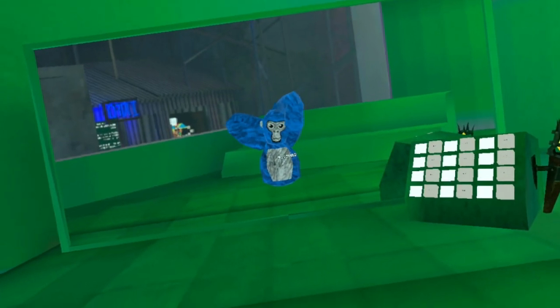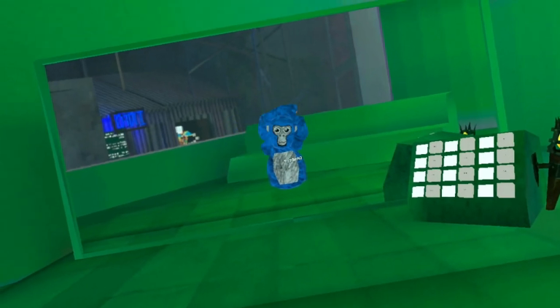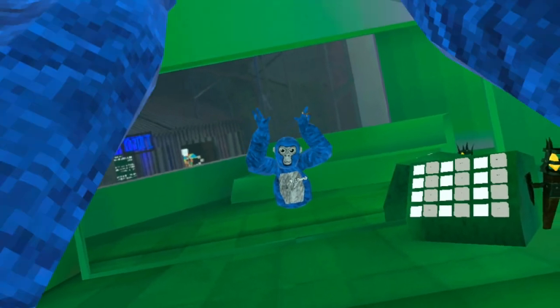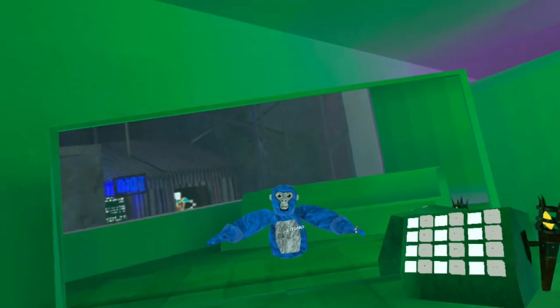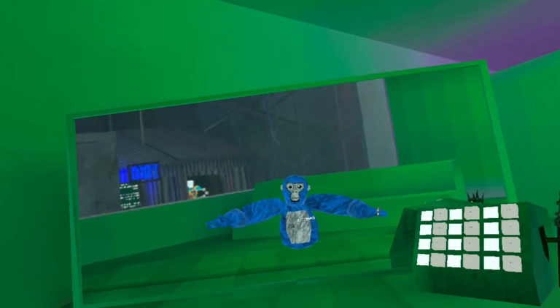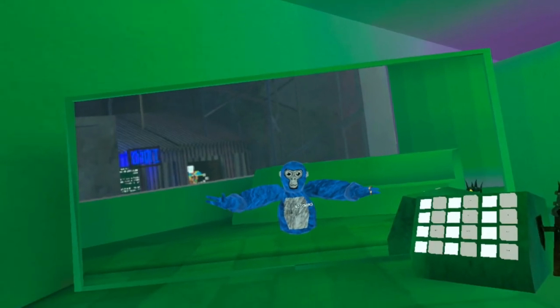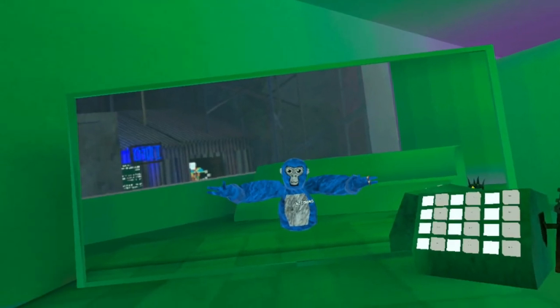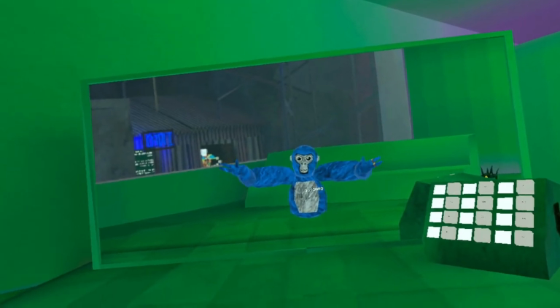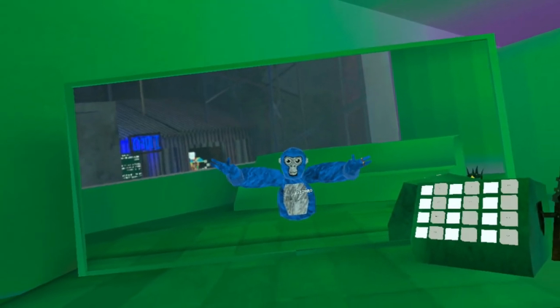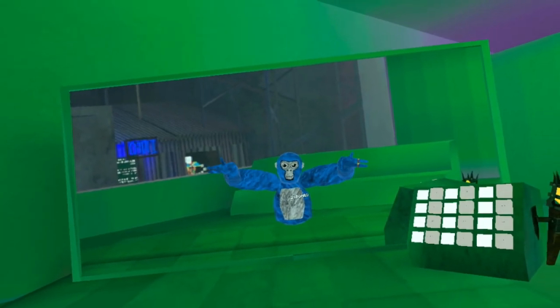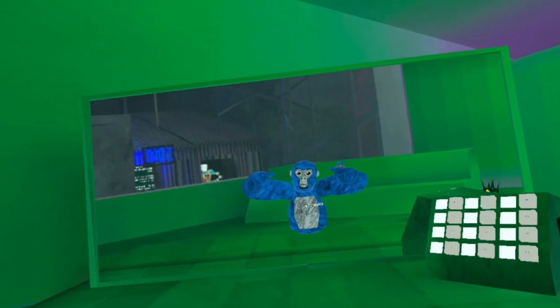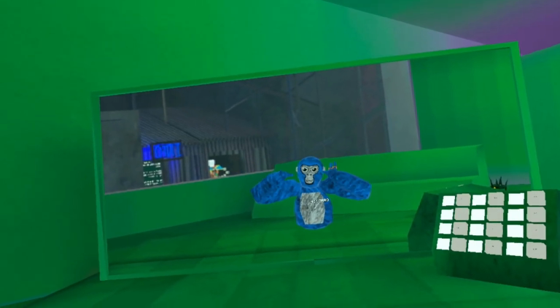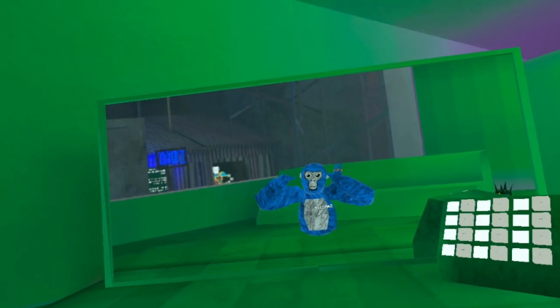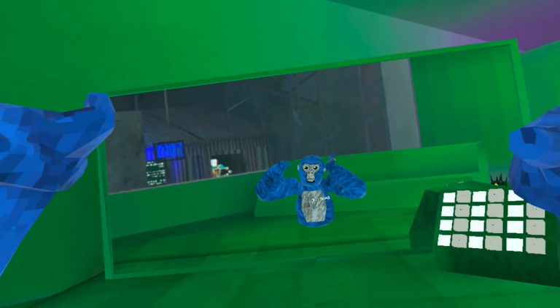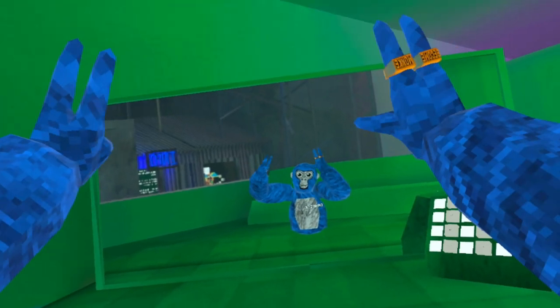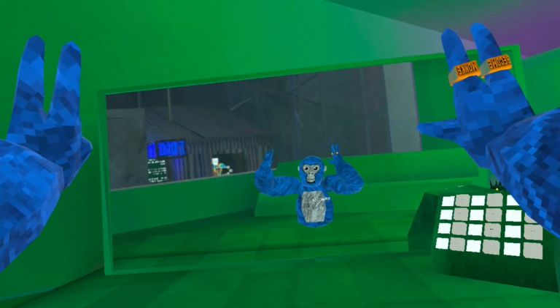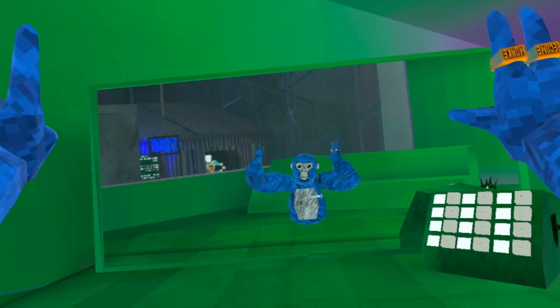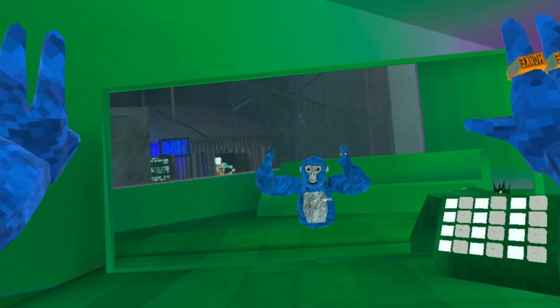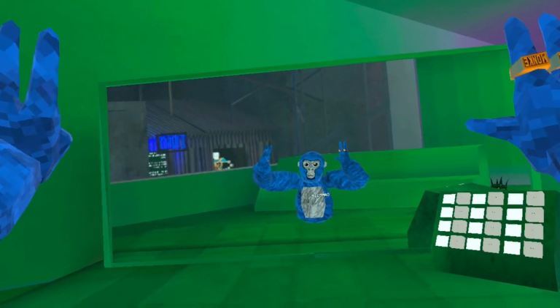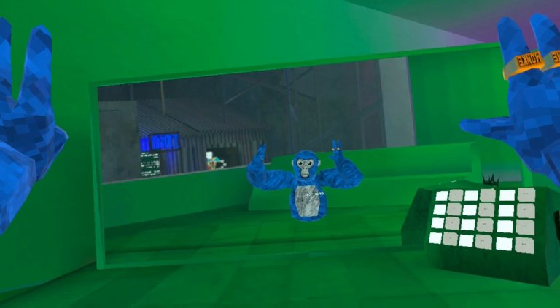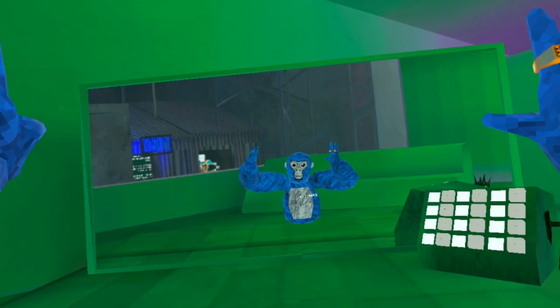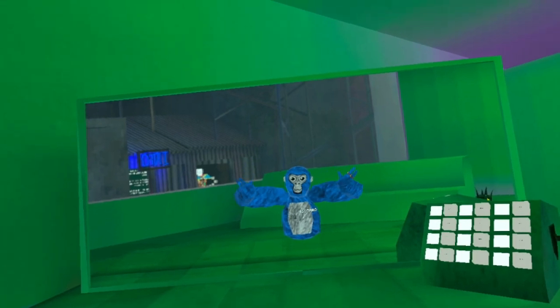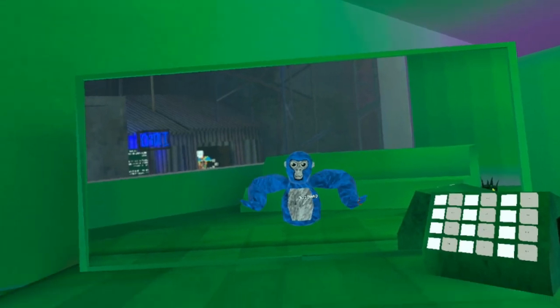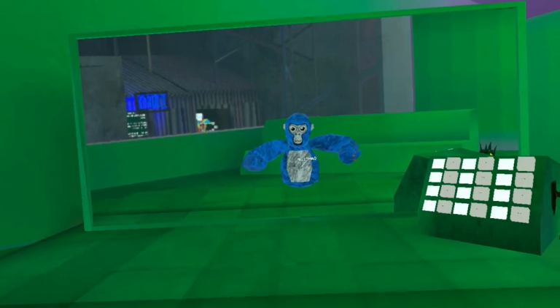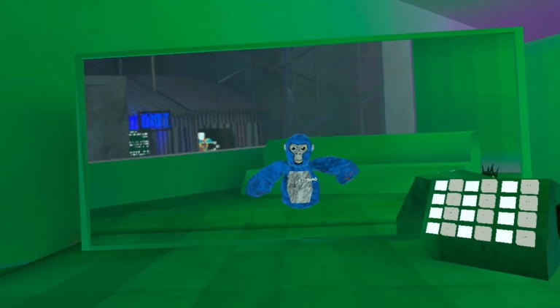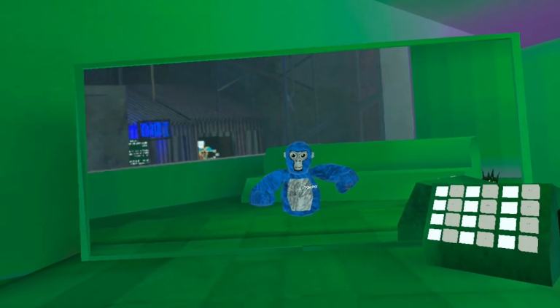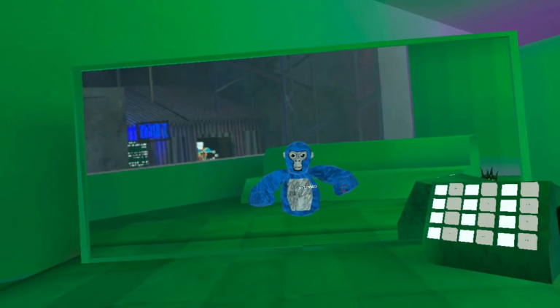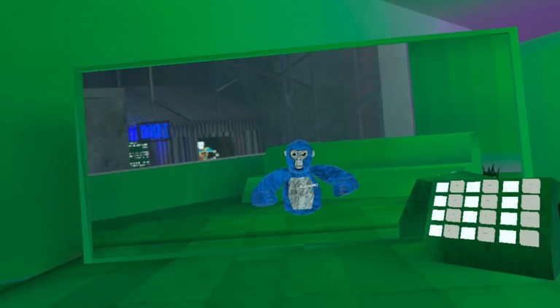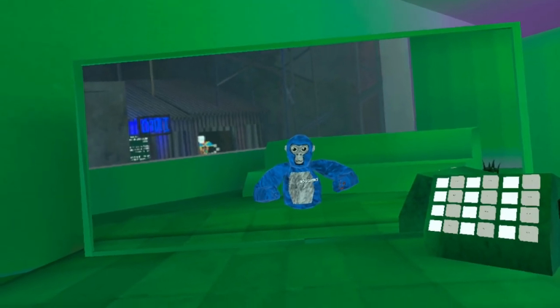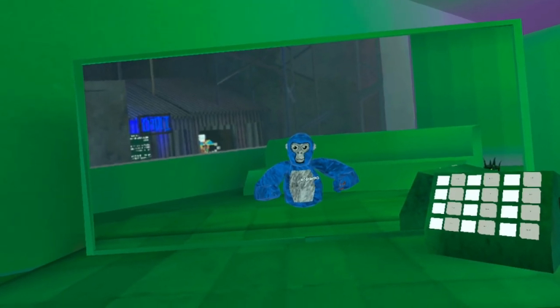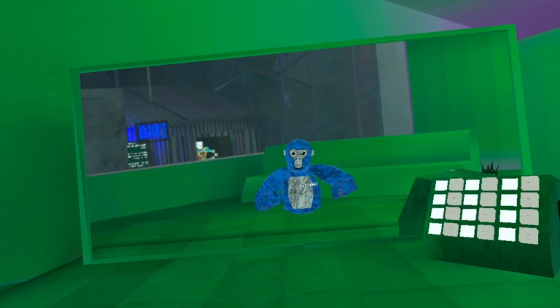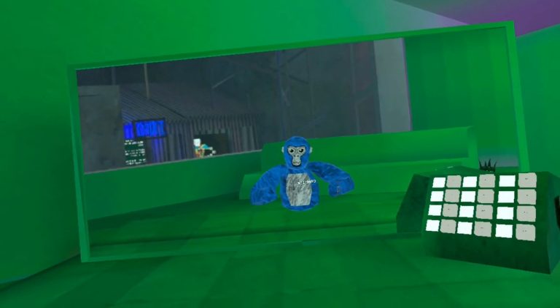Hello! In this video I'm going to show you guys my five favorite long jumps and how to do them and how to flick.